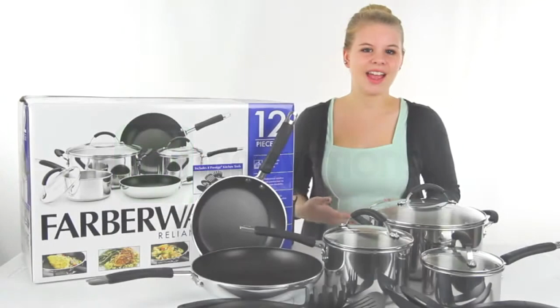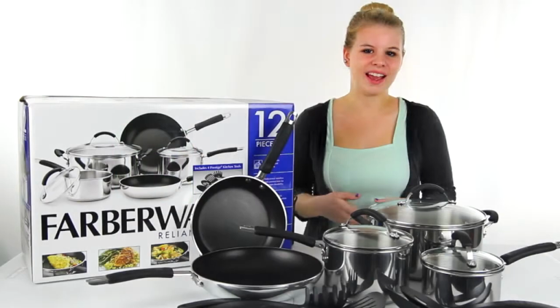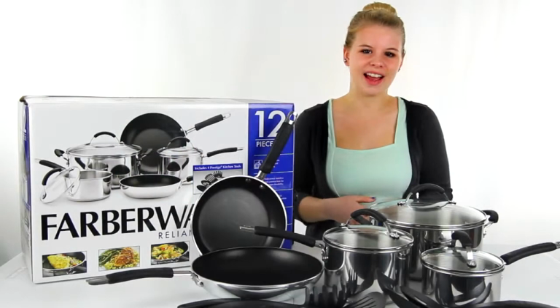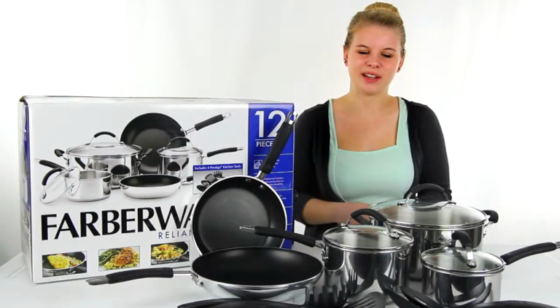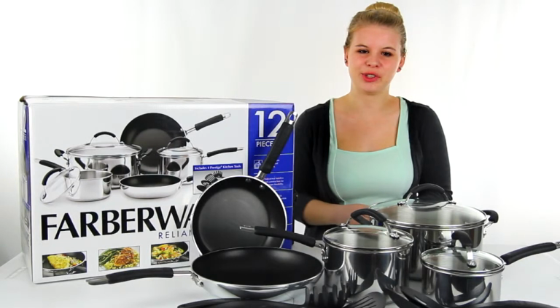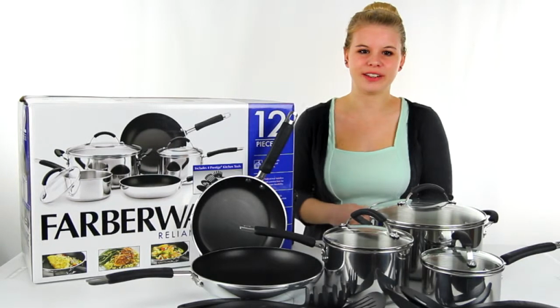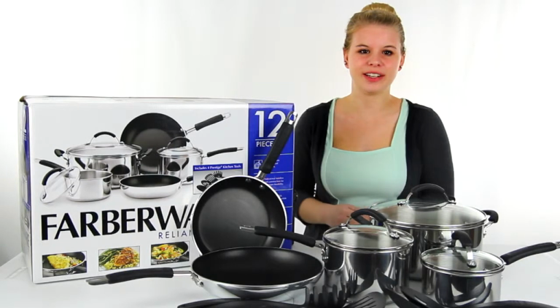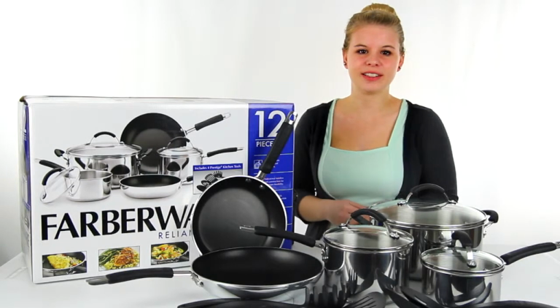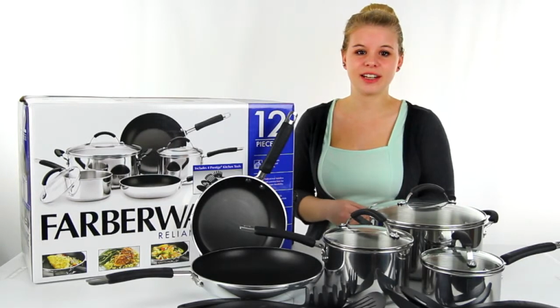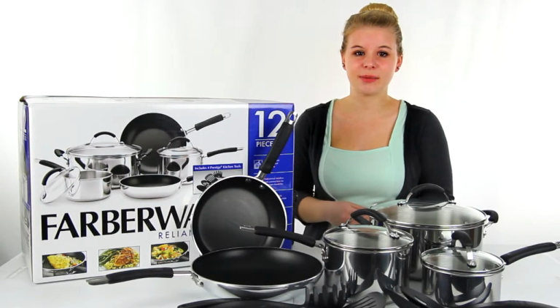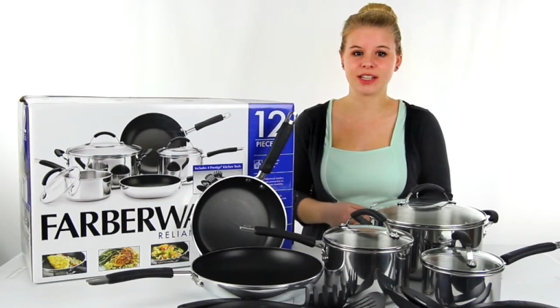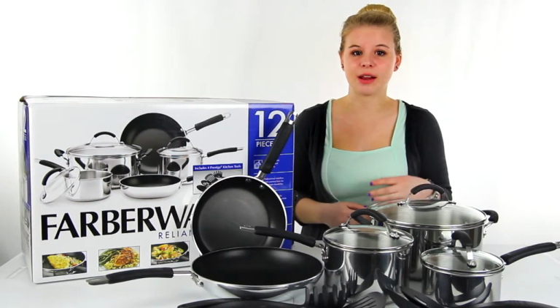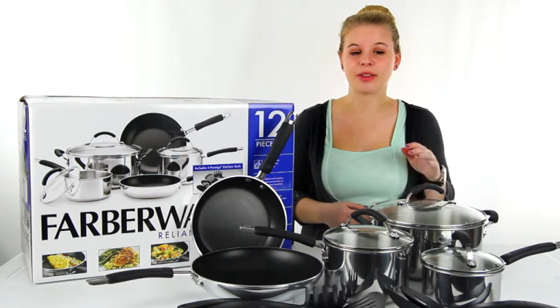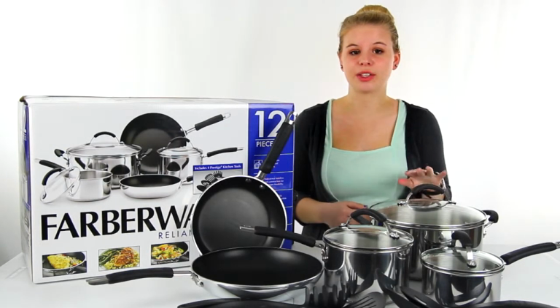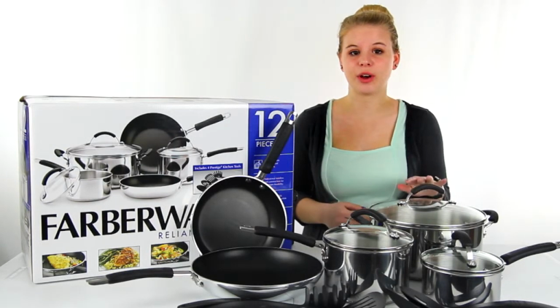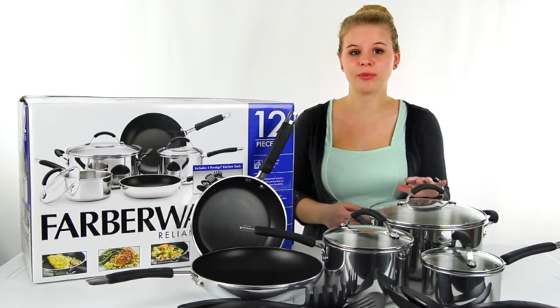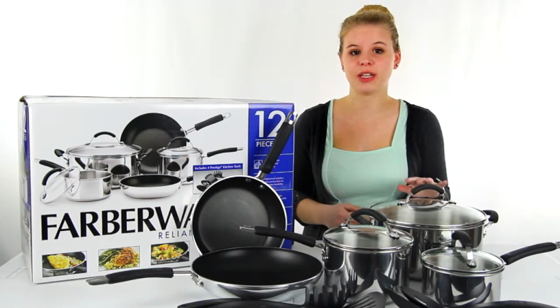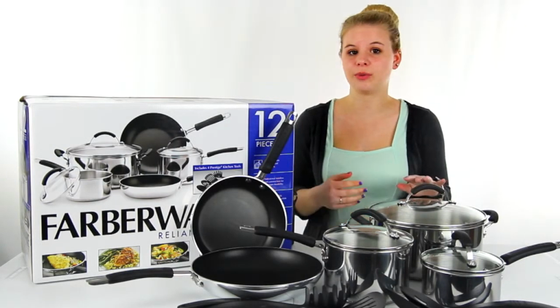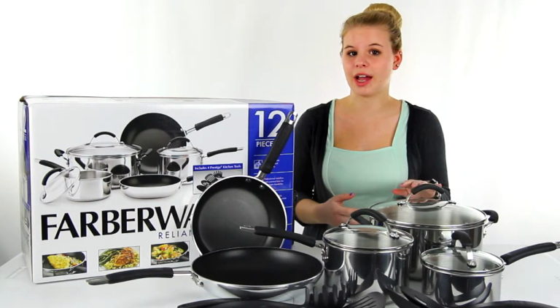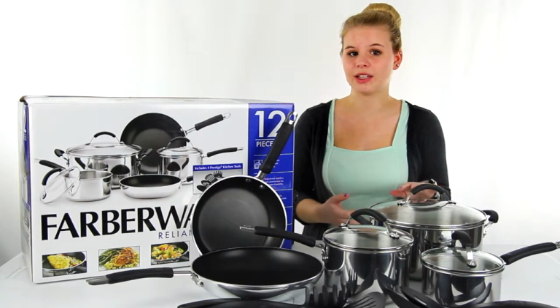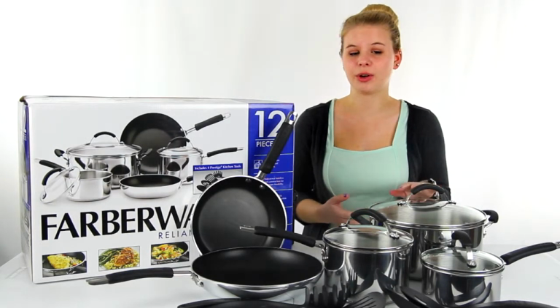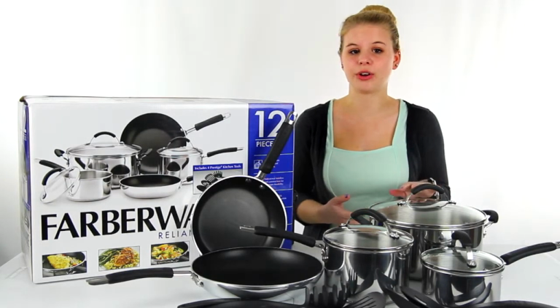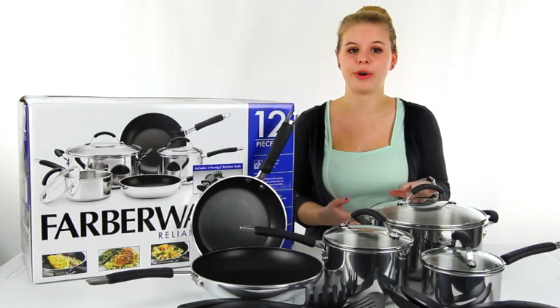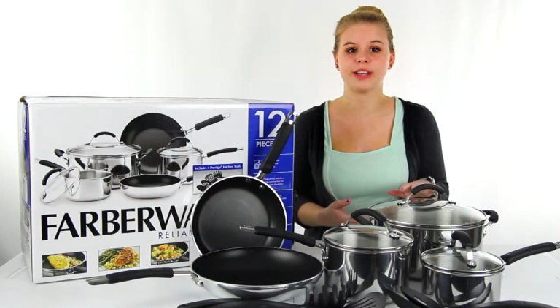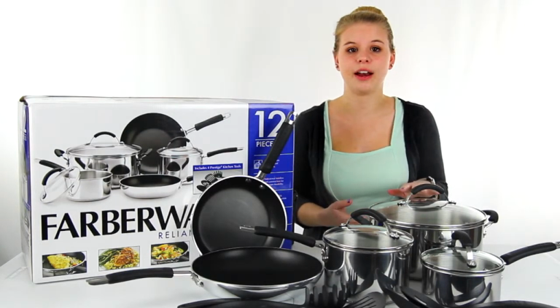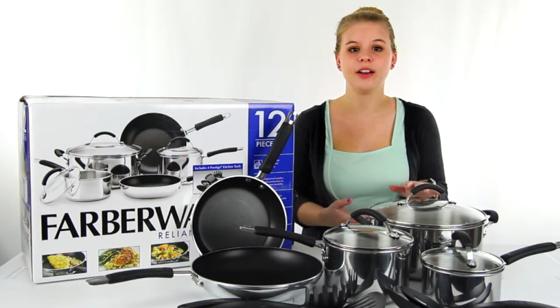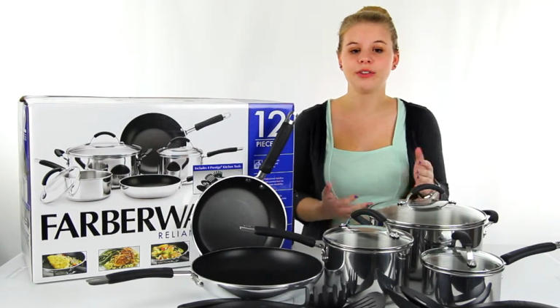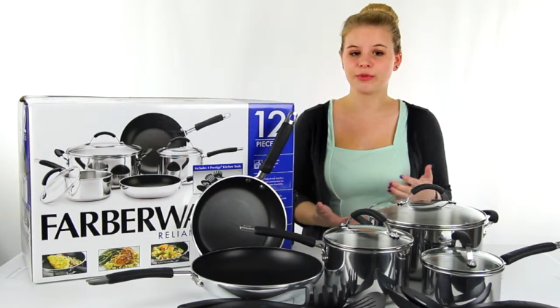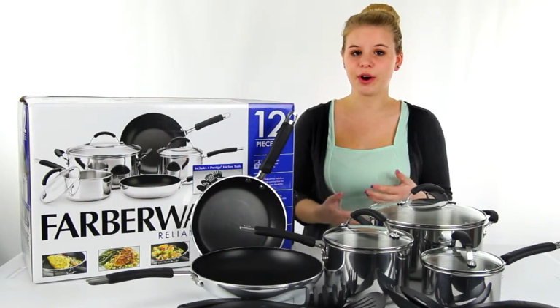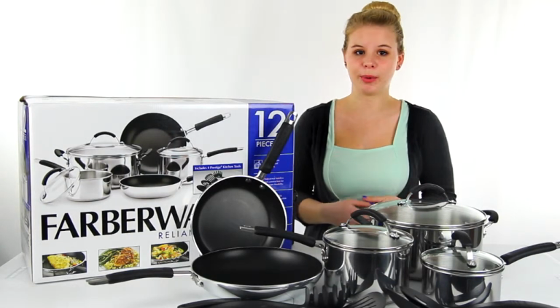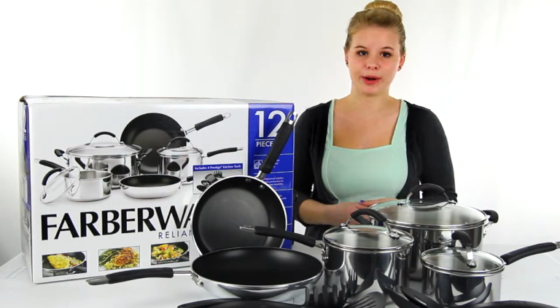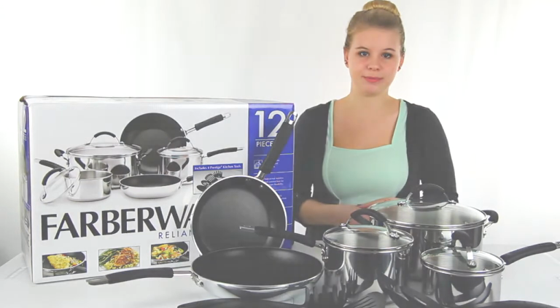Hey guys, I'm Shanley. Today I'm going to tell you about this 12-piece Reliance Pro cookware set from Farberware.